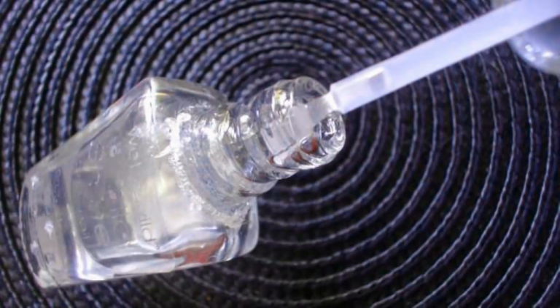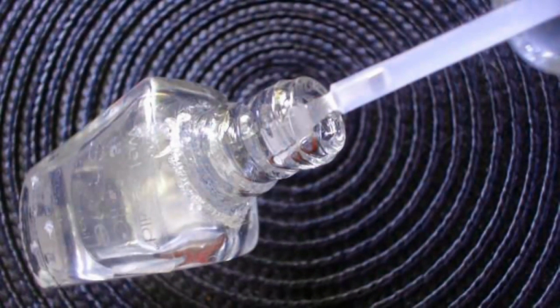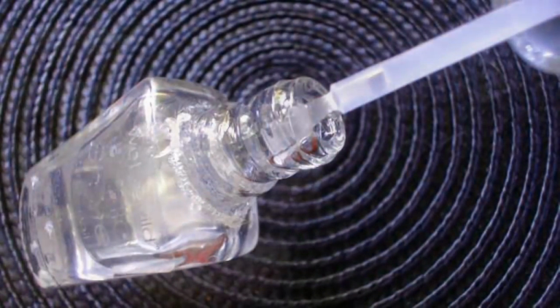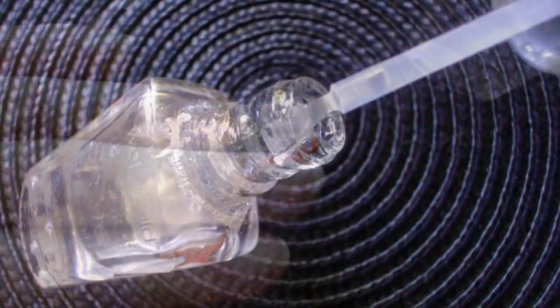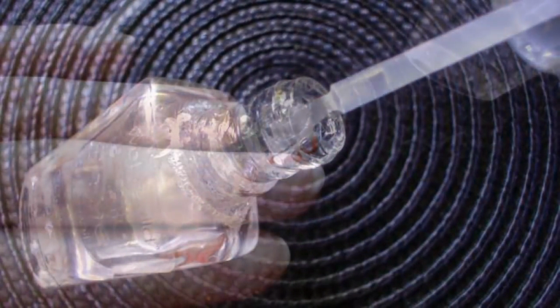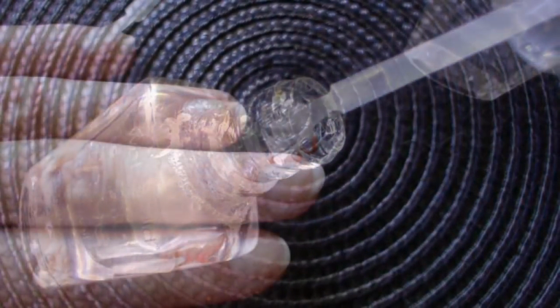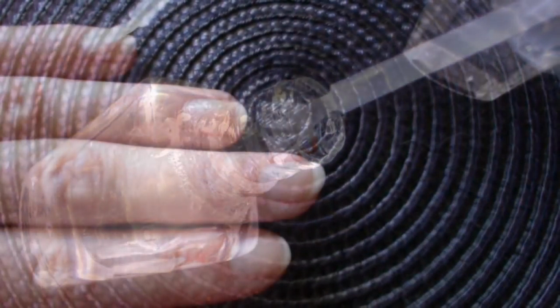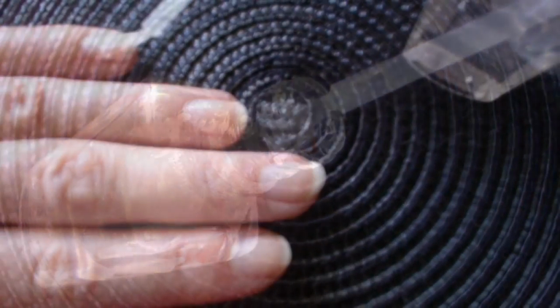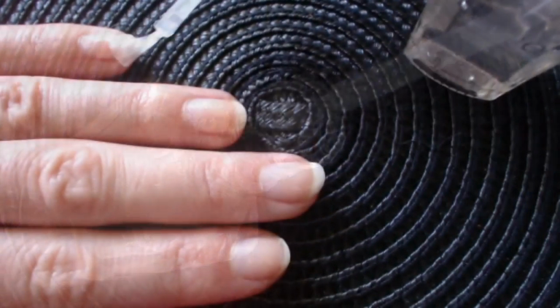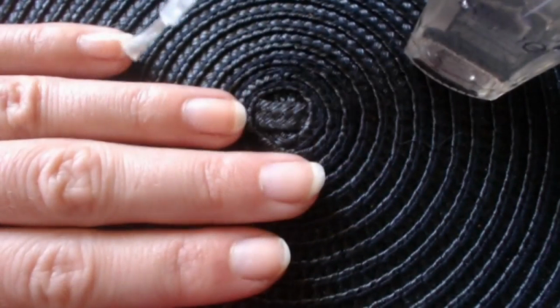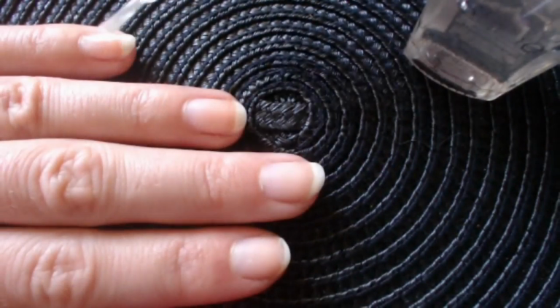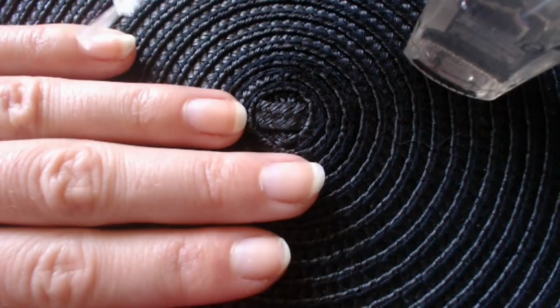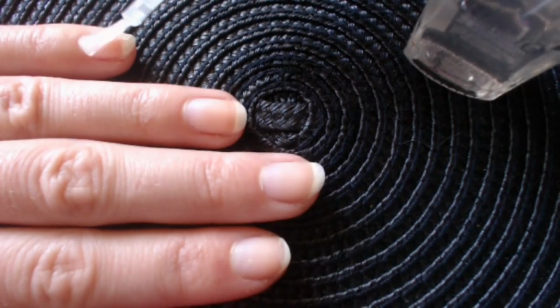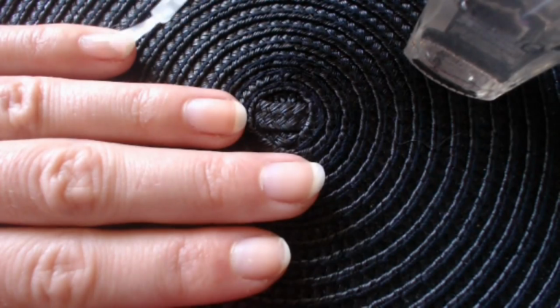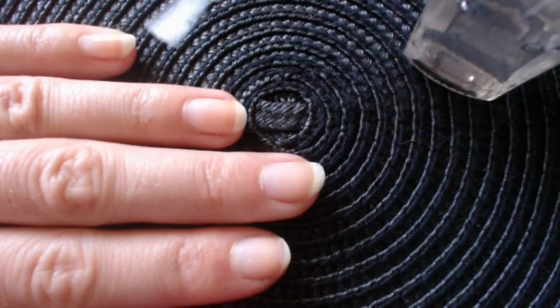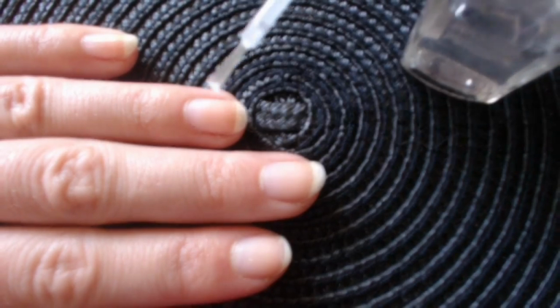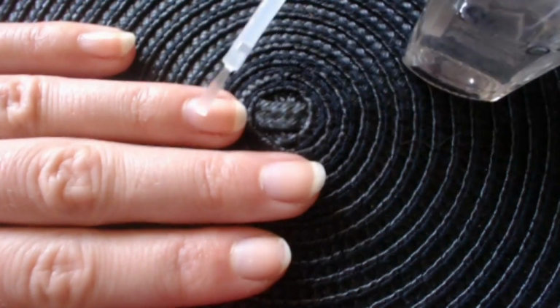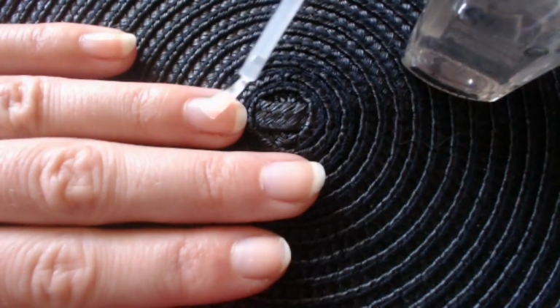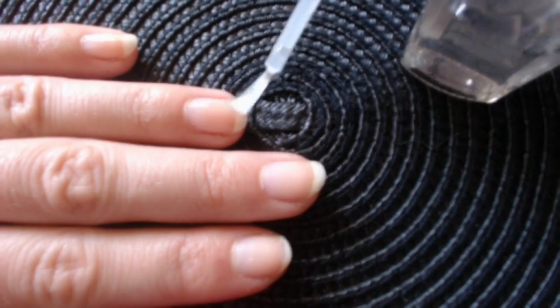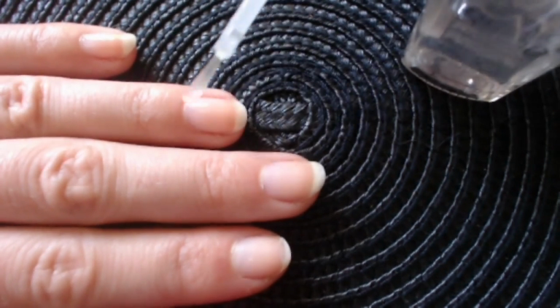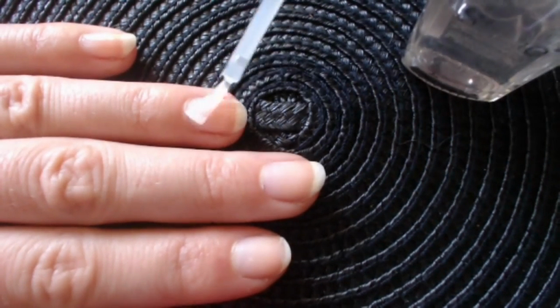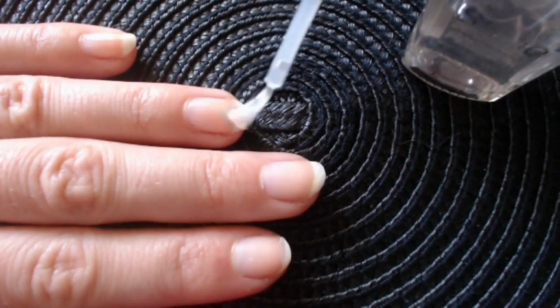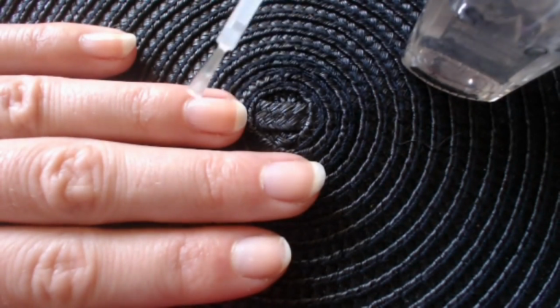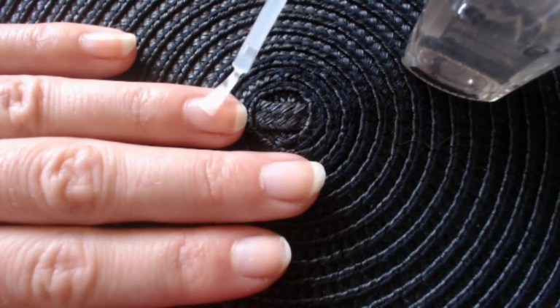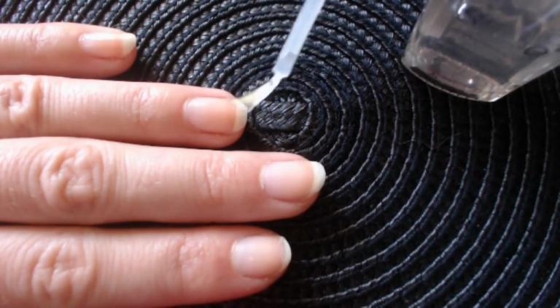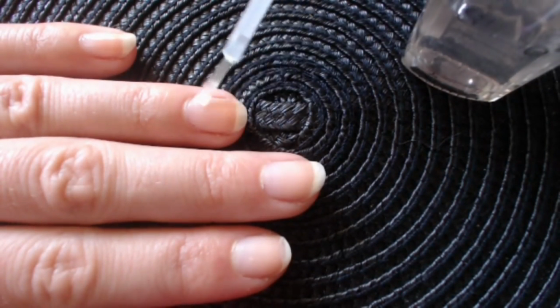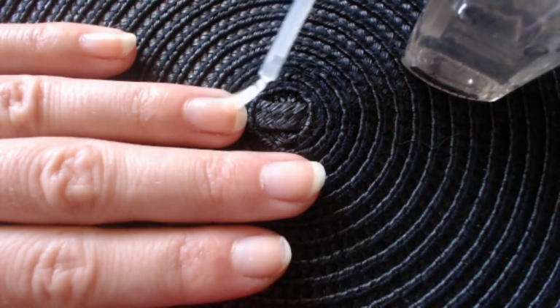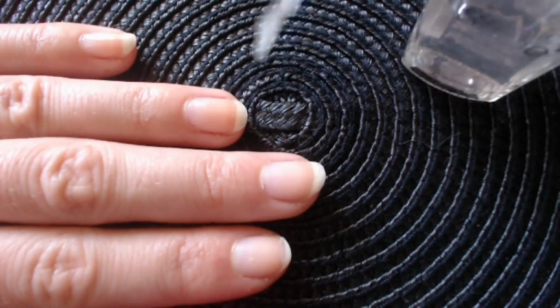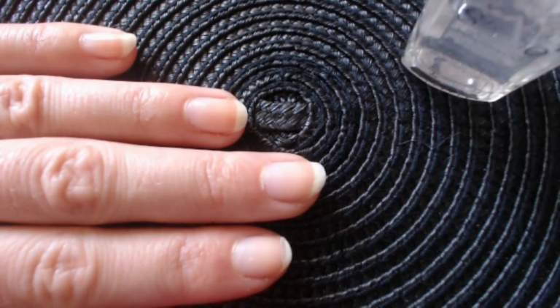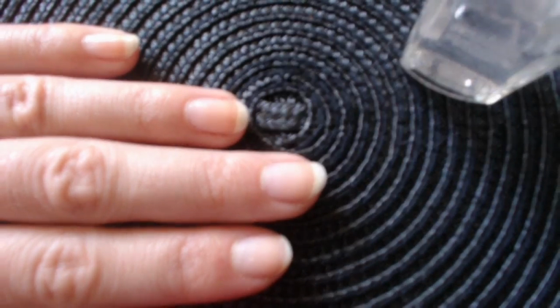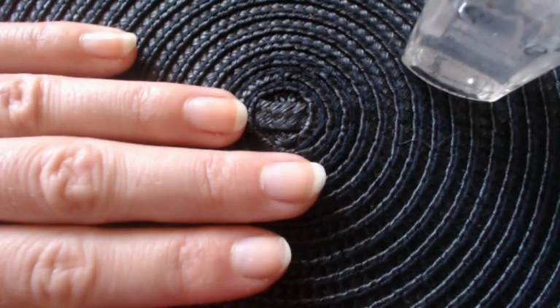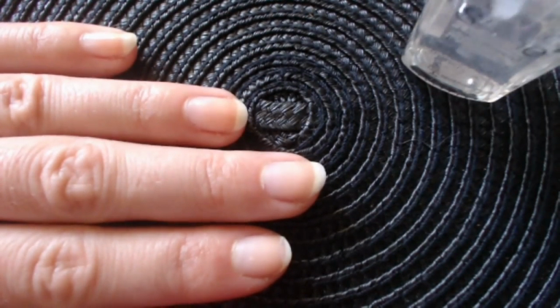First, let's paint all the nails with a clear top coat so the polishes won't stain our nails afterwards.